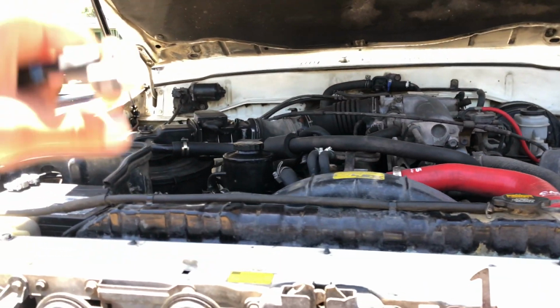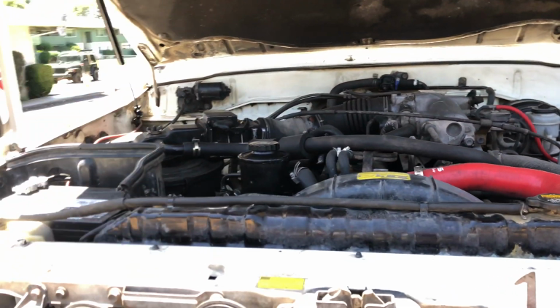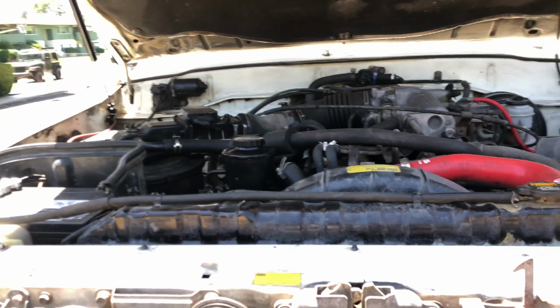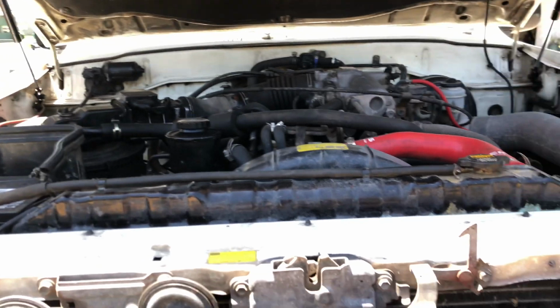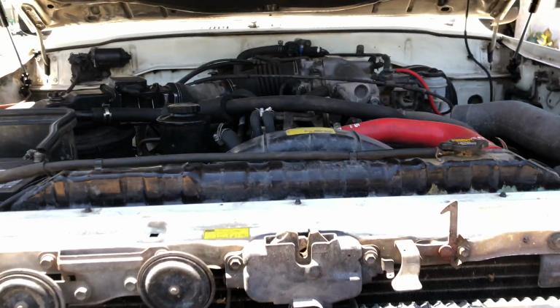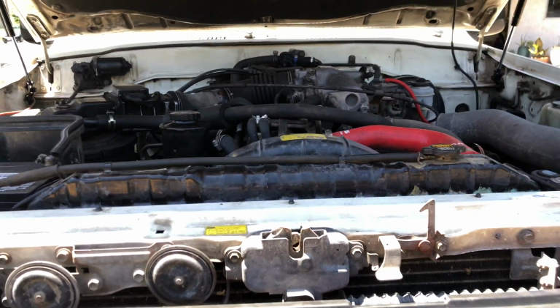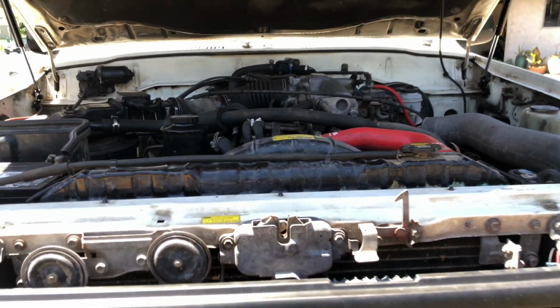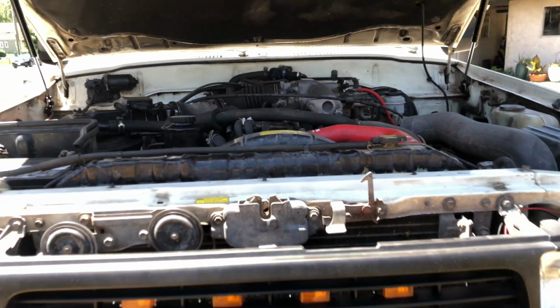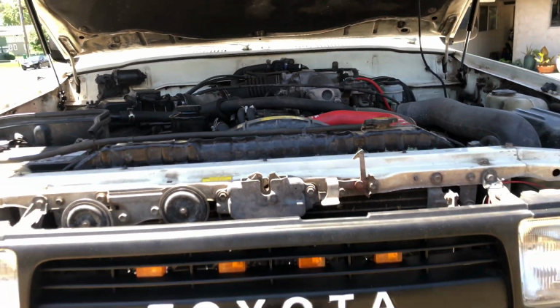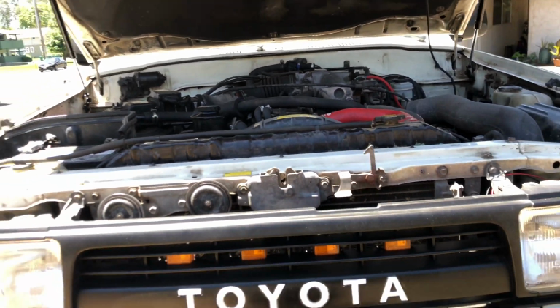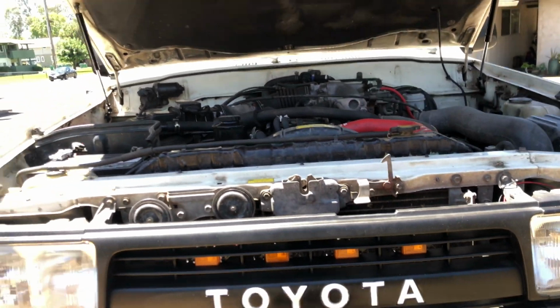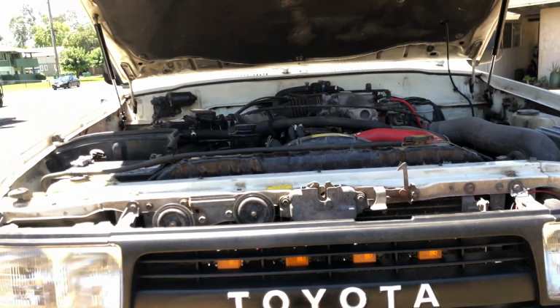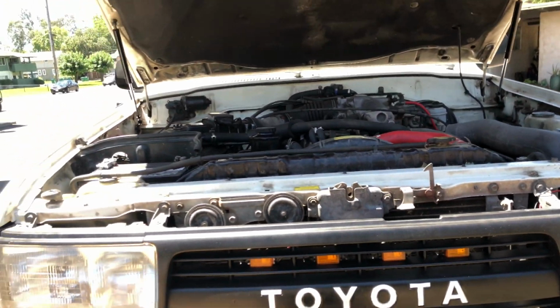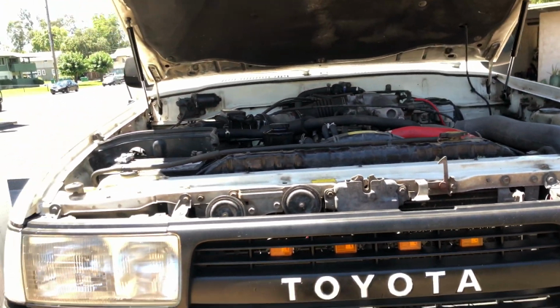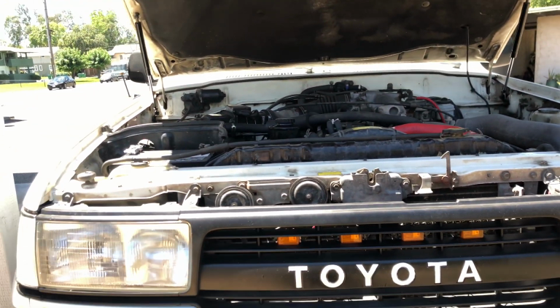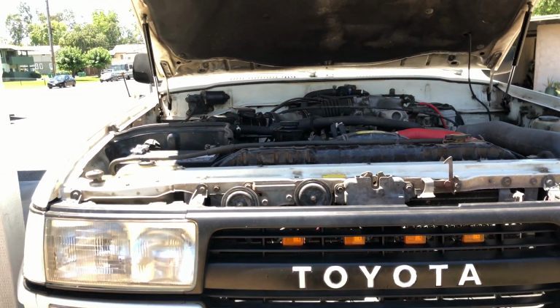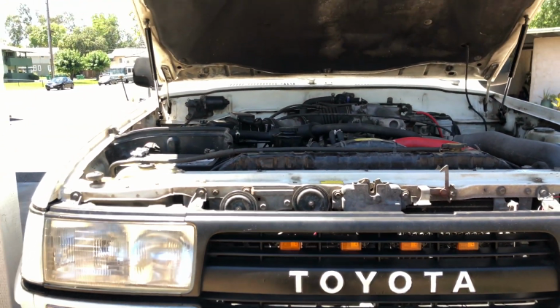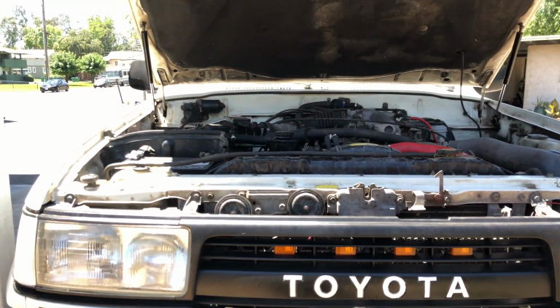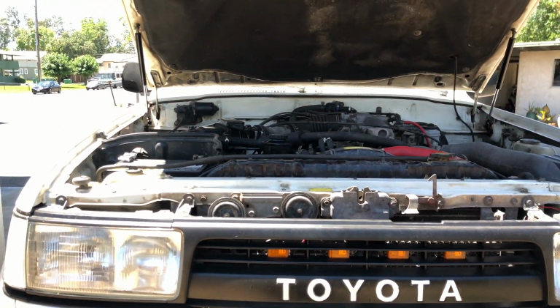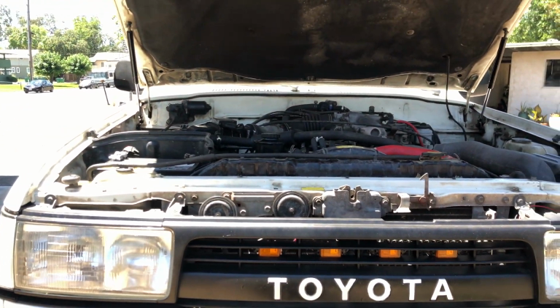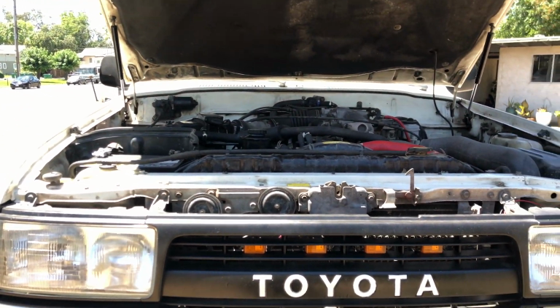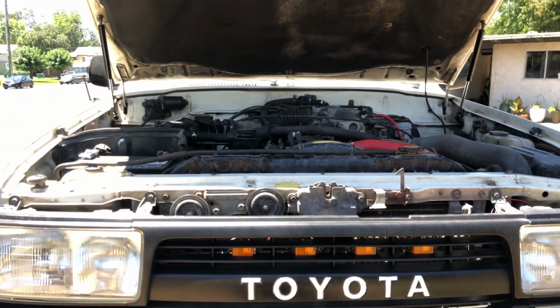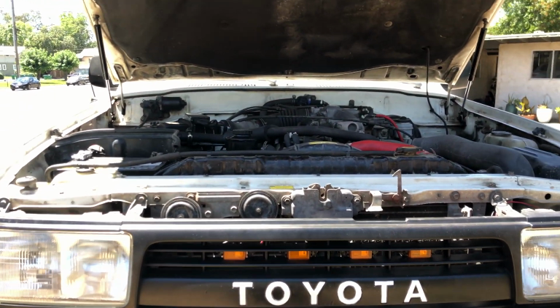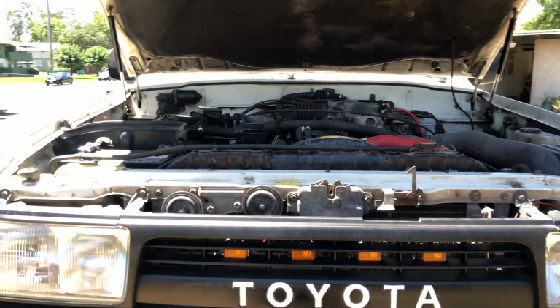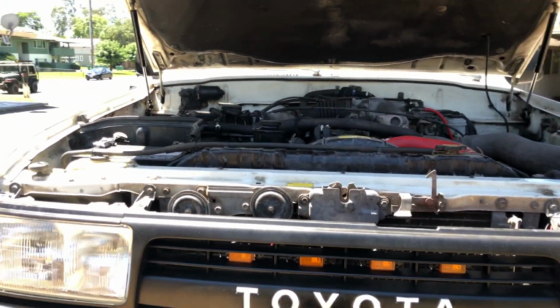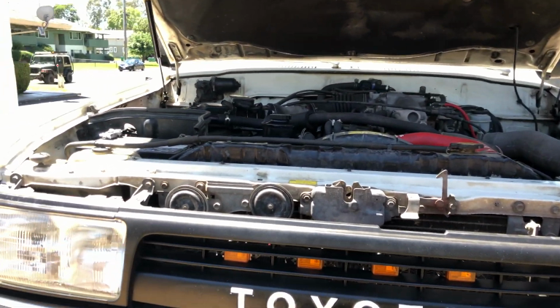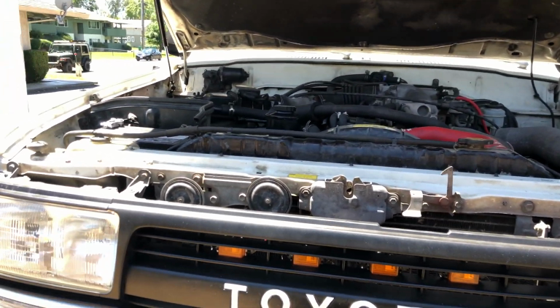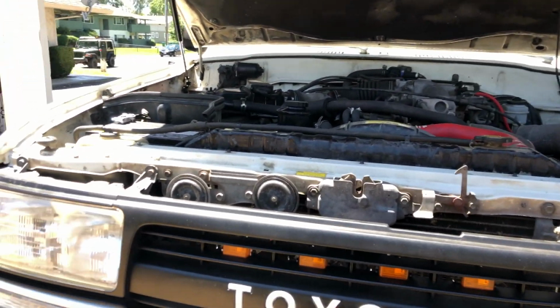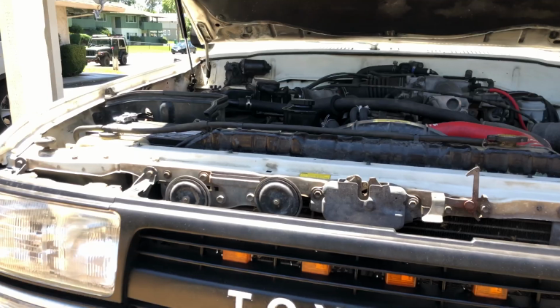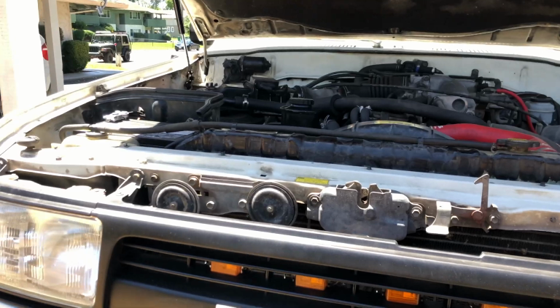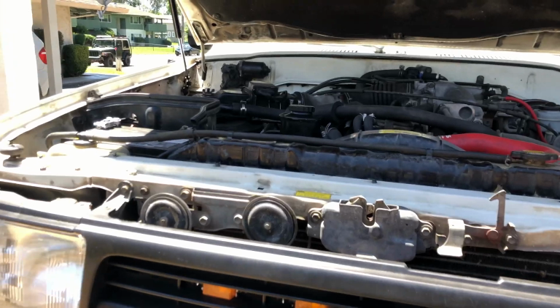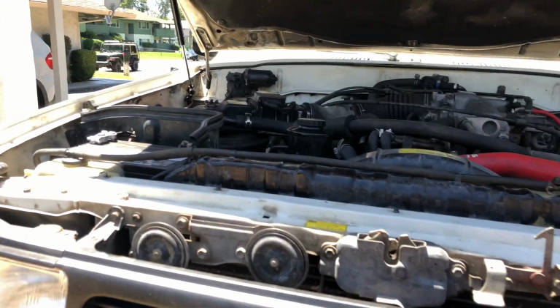Alright, let's get to the fun stuff, which is the repair. This is my favorite part of making these videos — actually getting to work on my Land Cruiser.